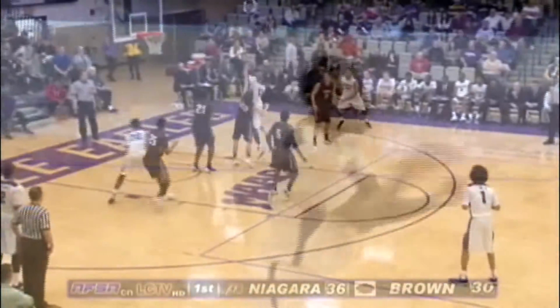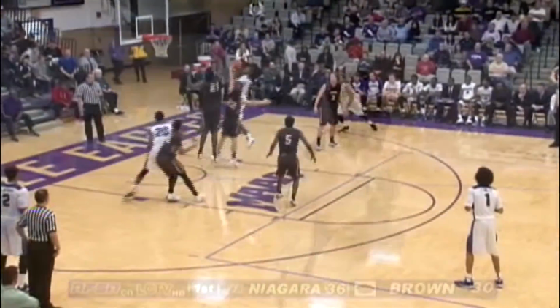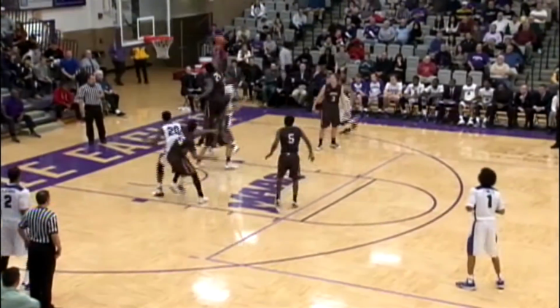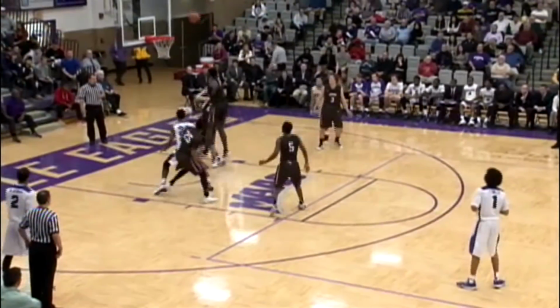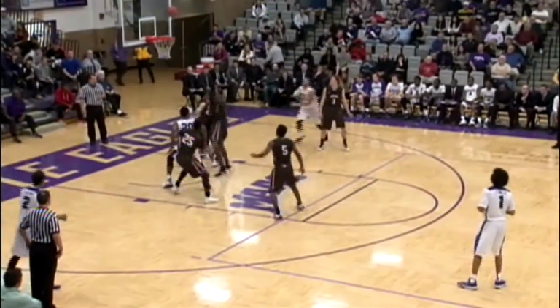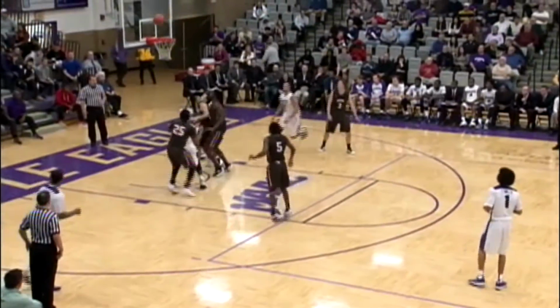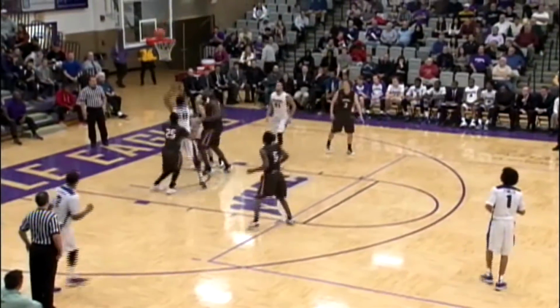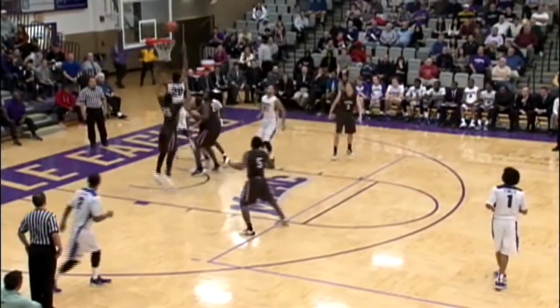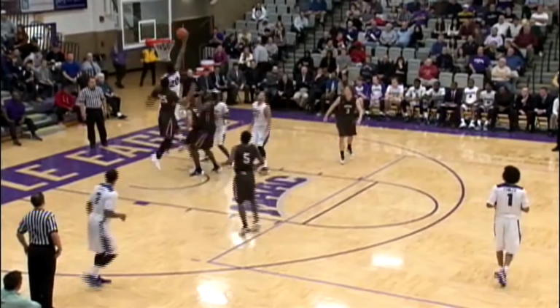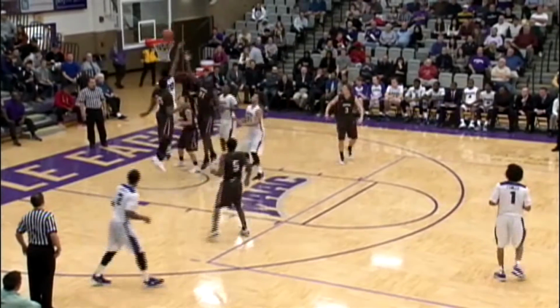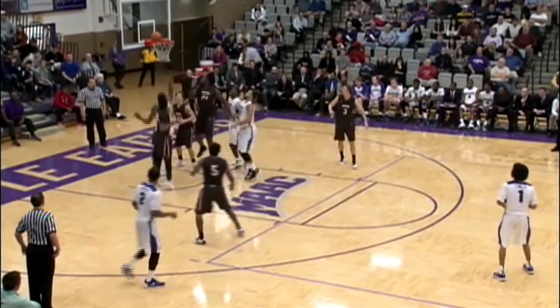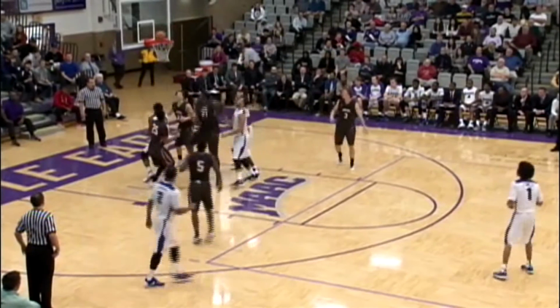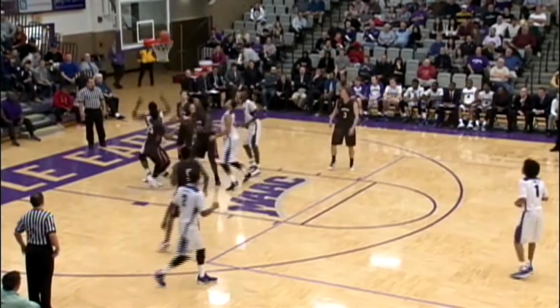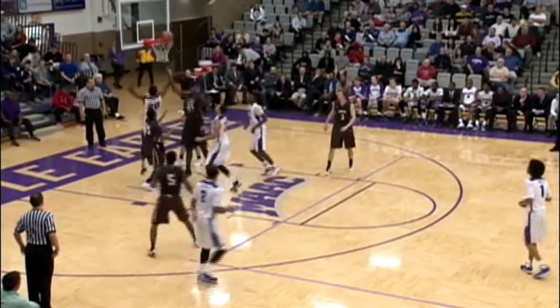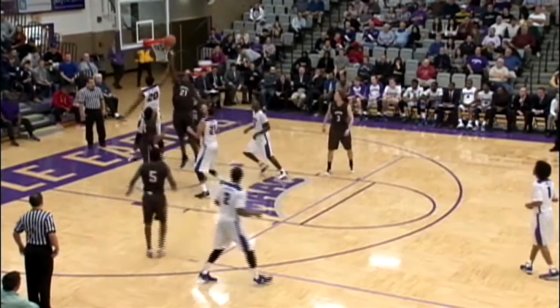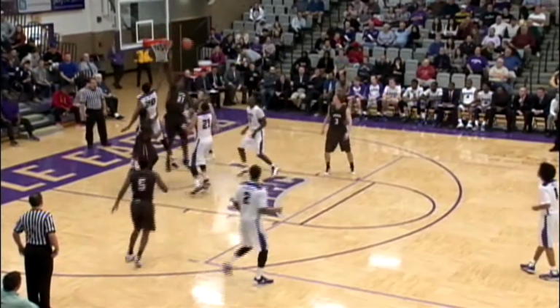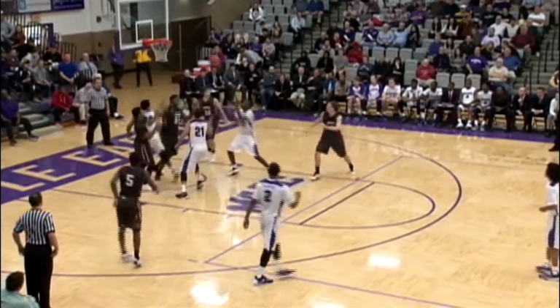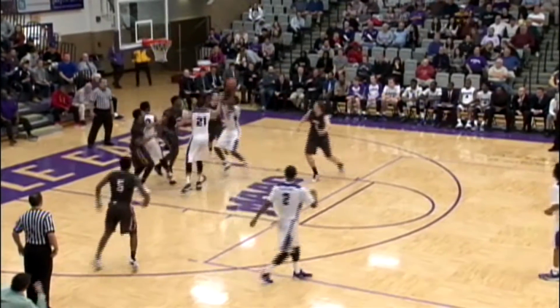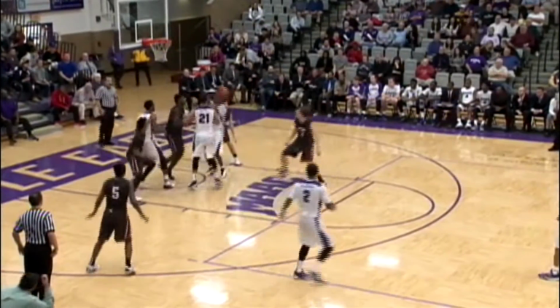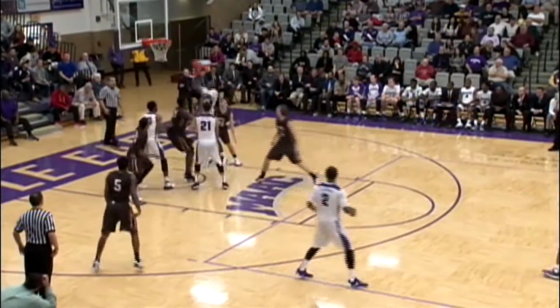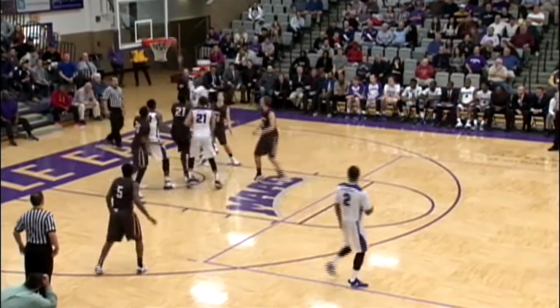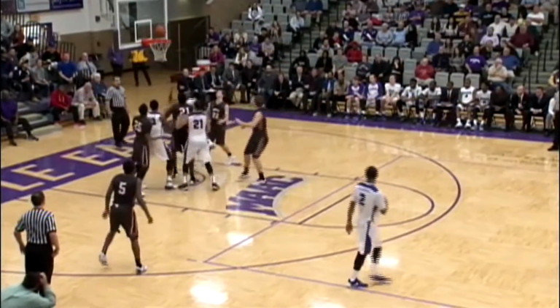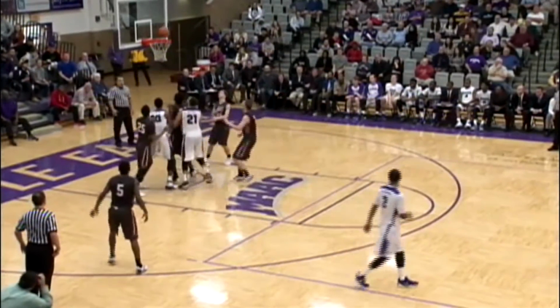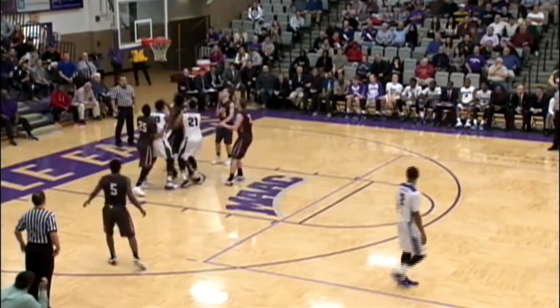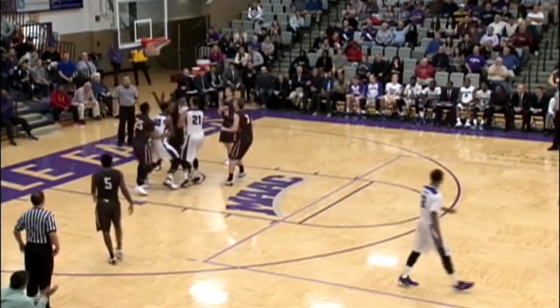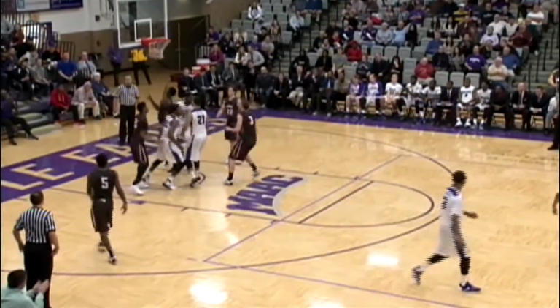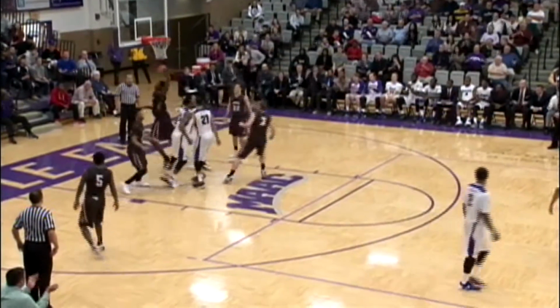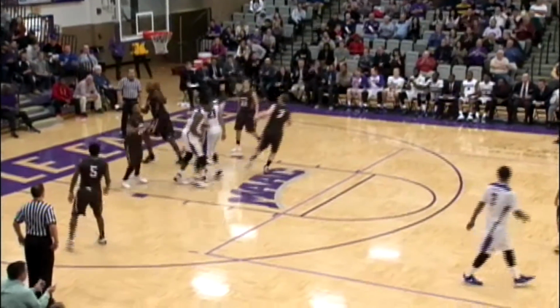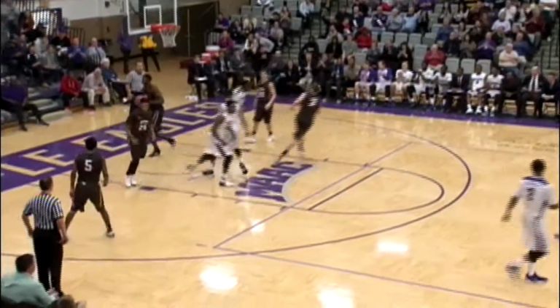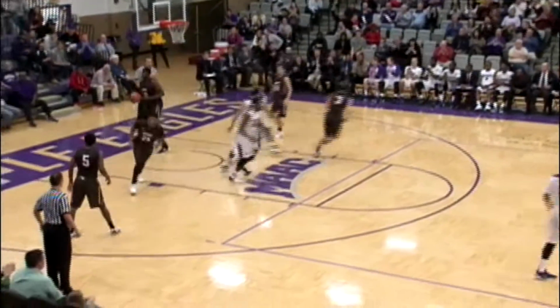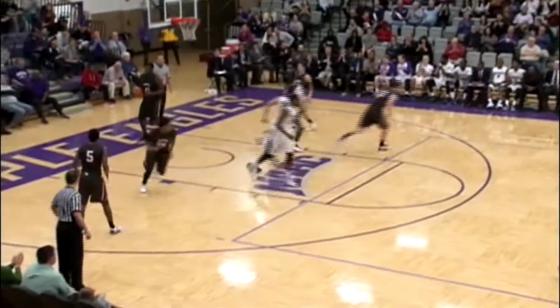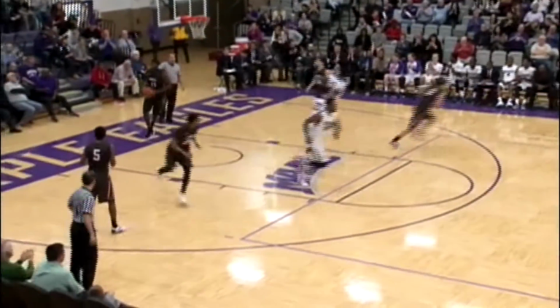Spins on the defender all the way to the basket. High arcing shot. Missed — tapped up by Taylor. That missed. Matt's got it again and he lays it in.